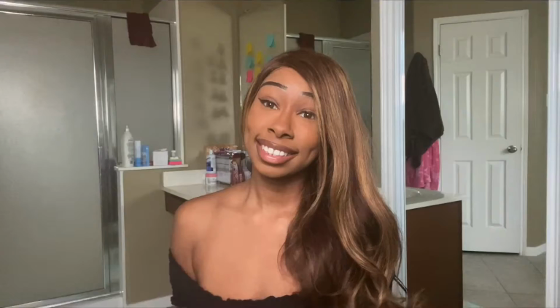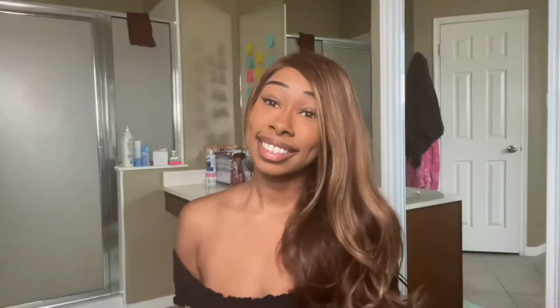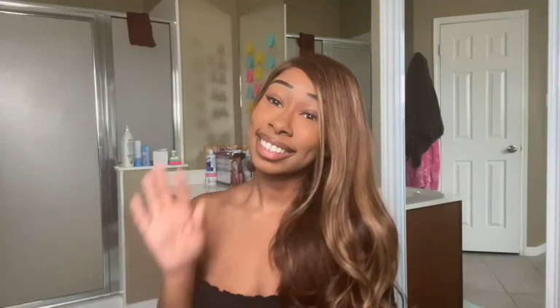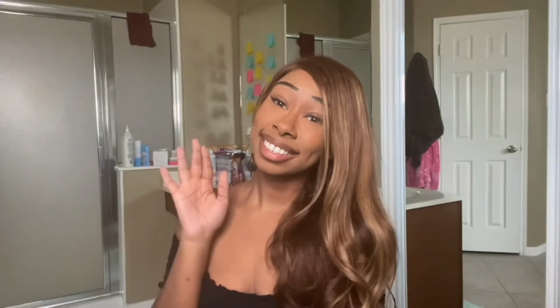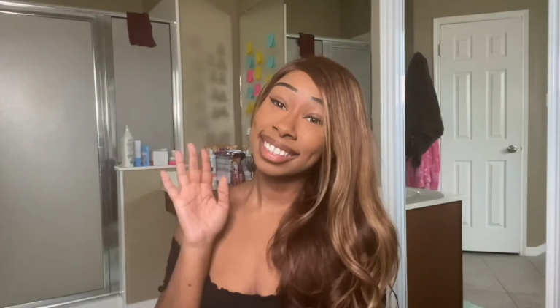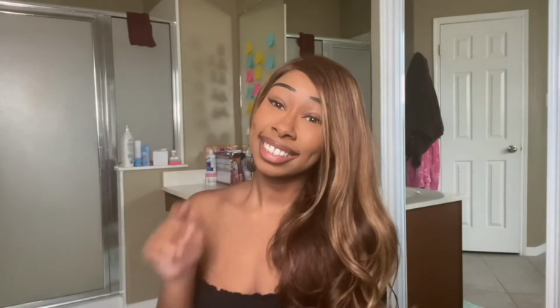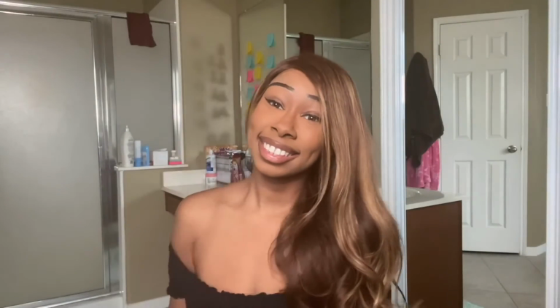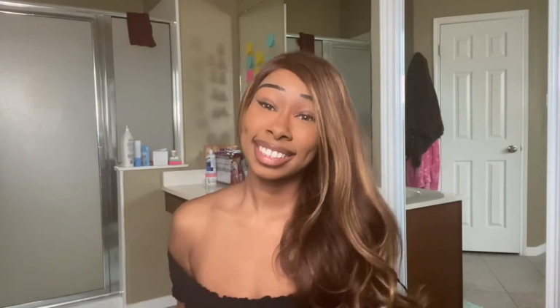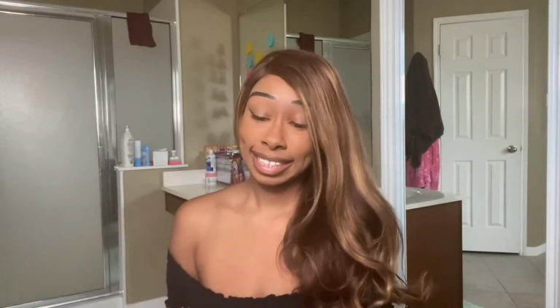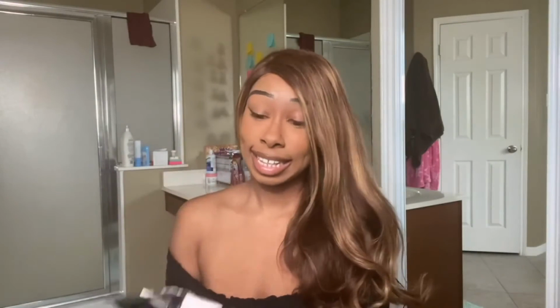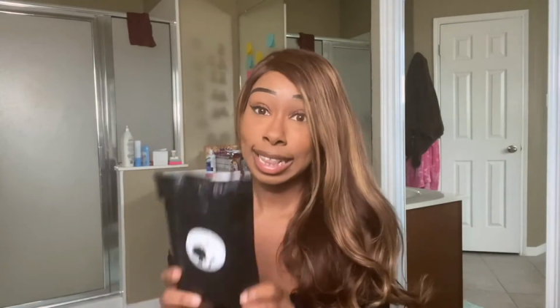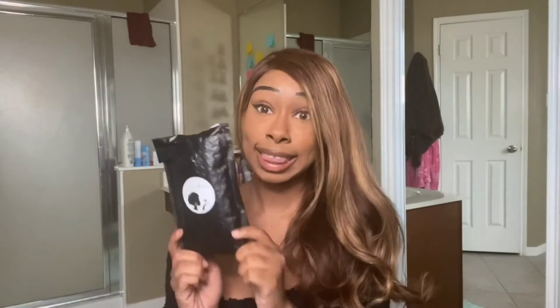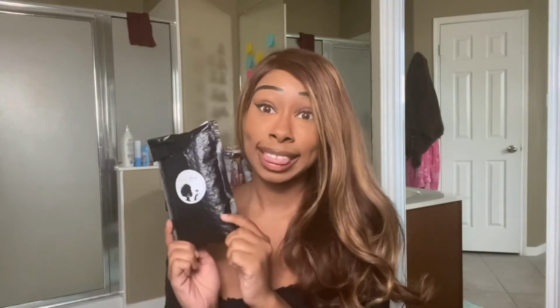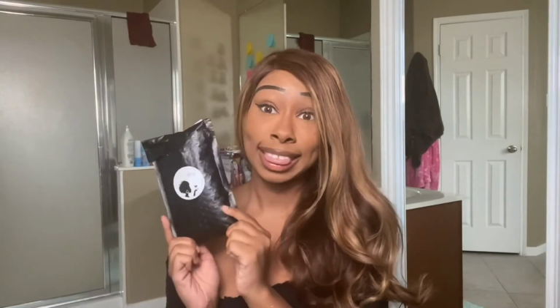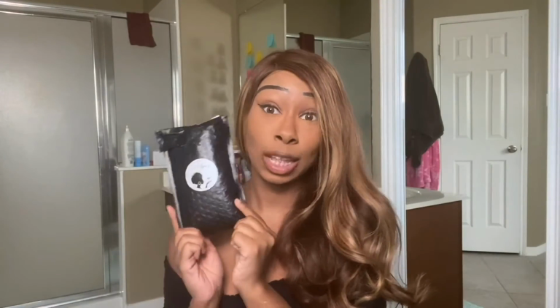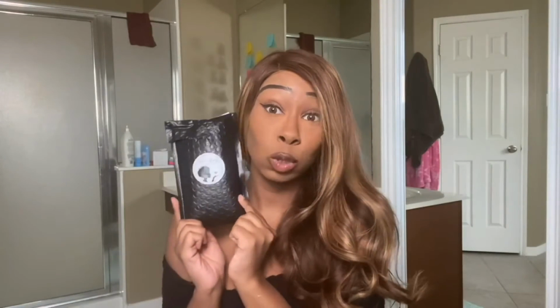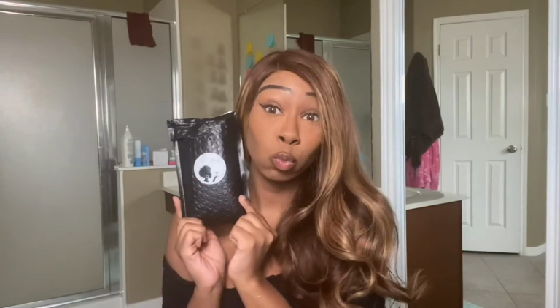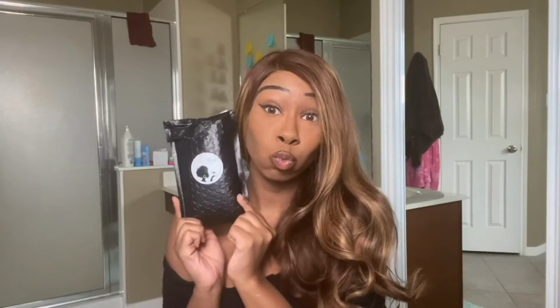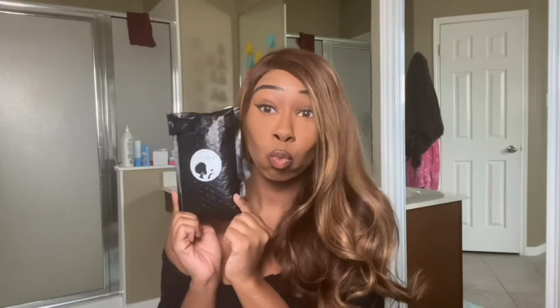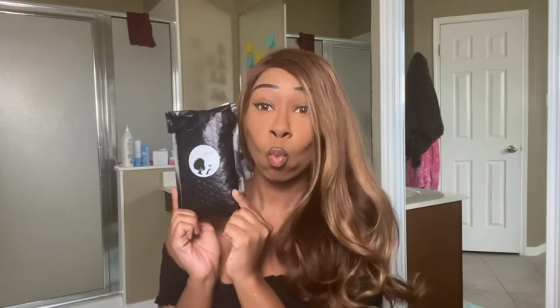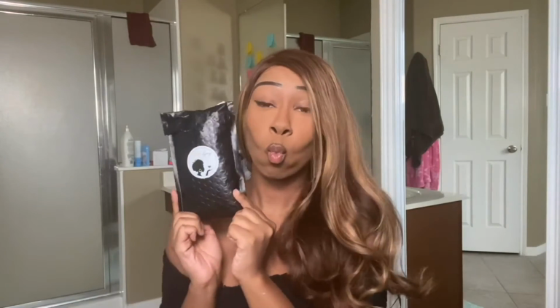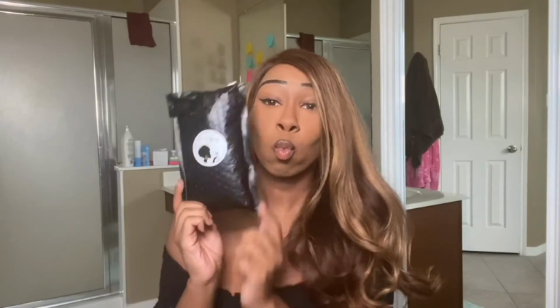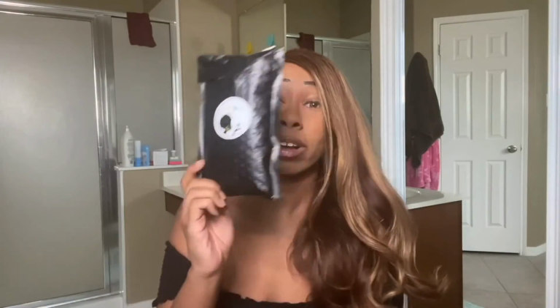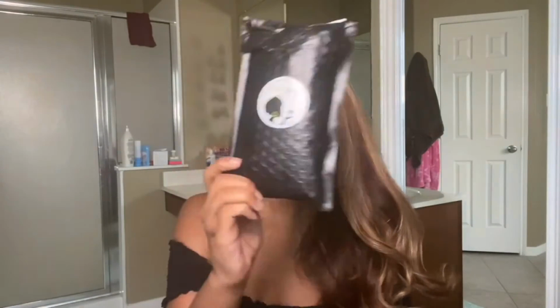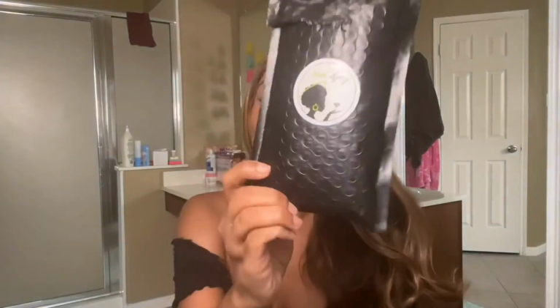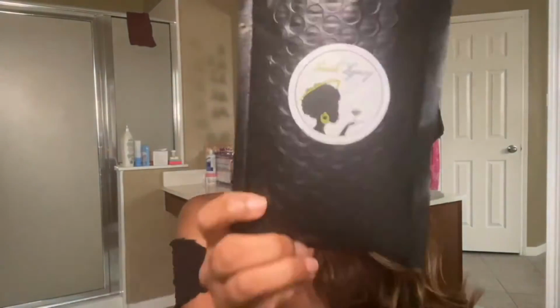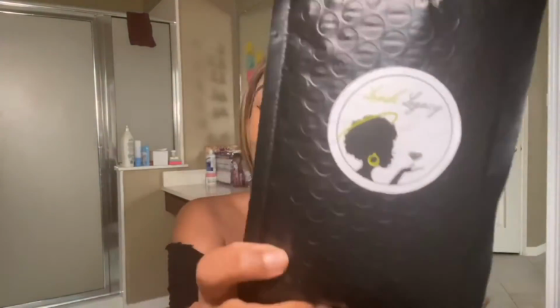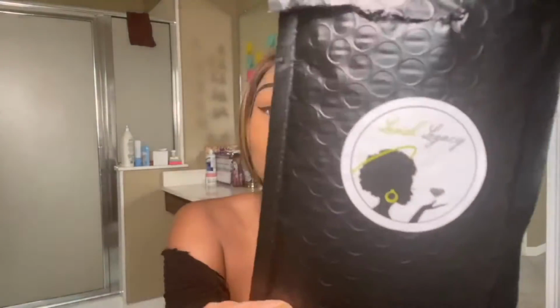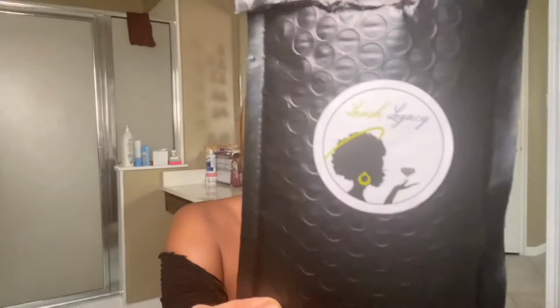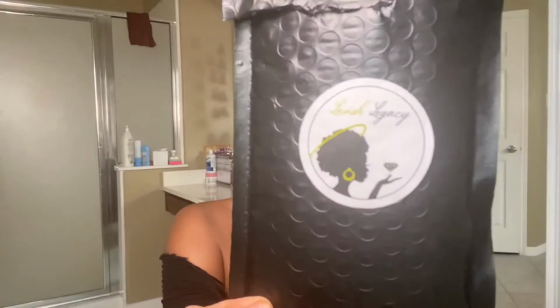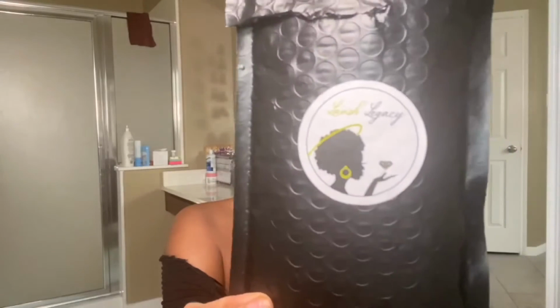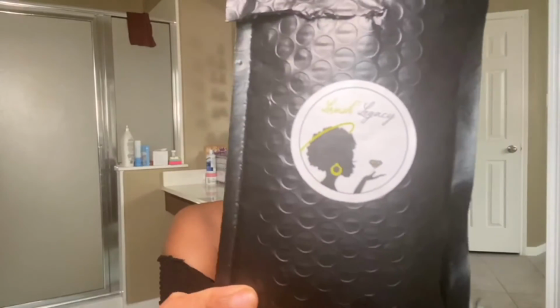Hey guys, so today I'm going to be trying on a pair of lashes from Lavish Legacy. Let's get into it.